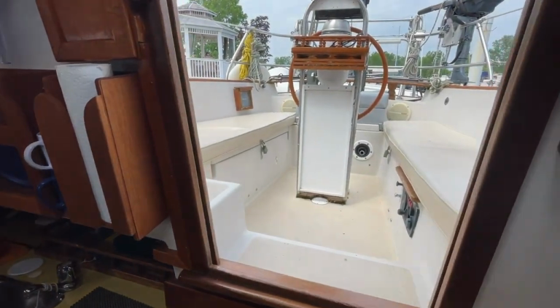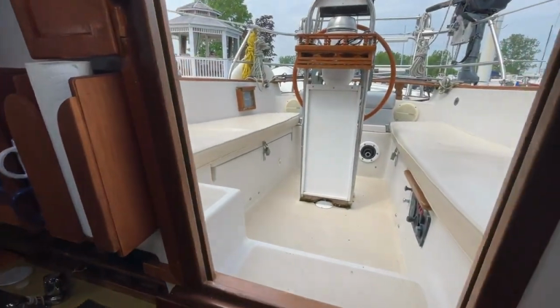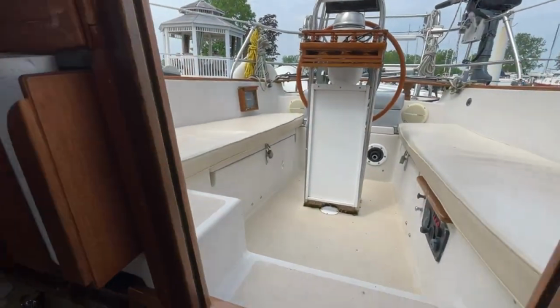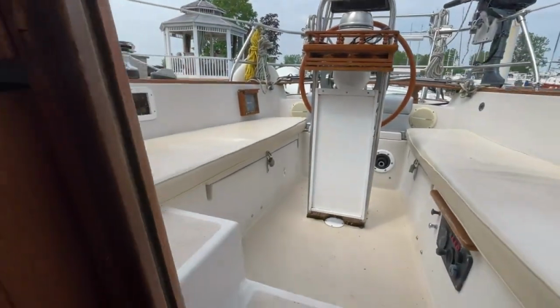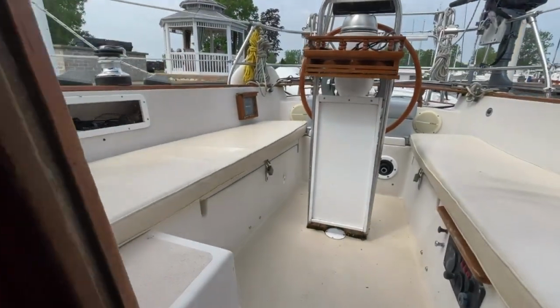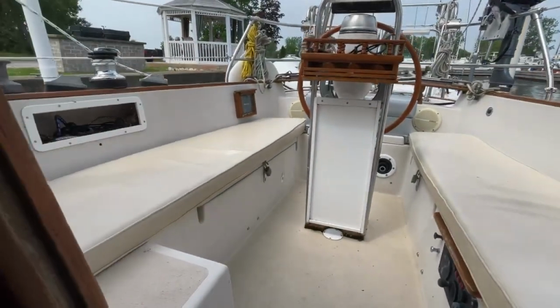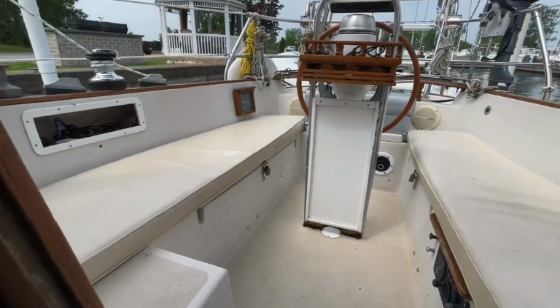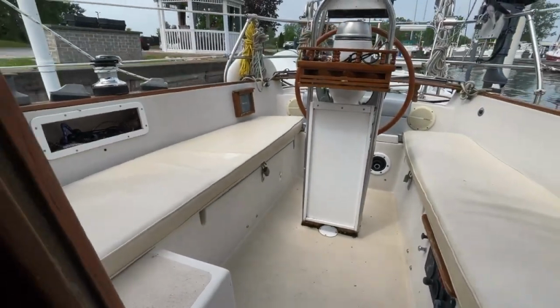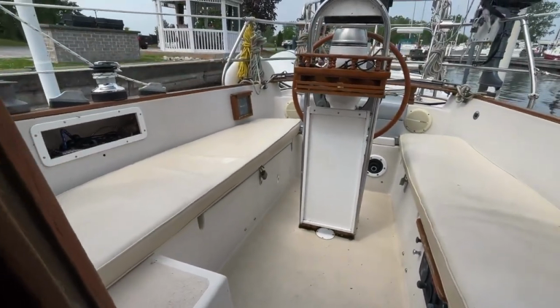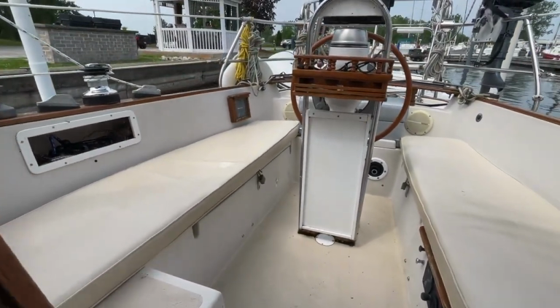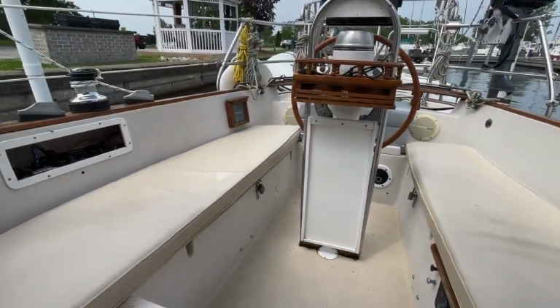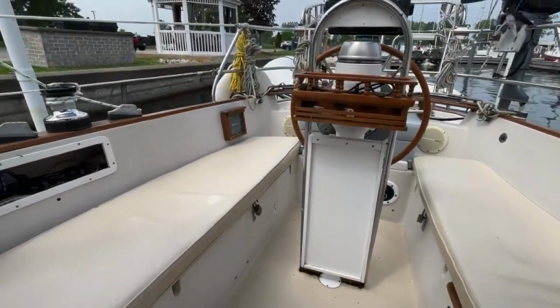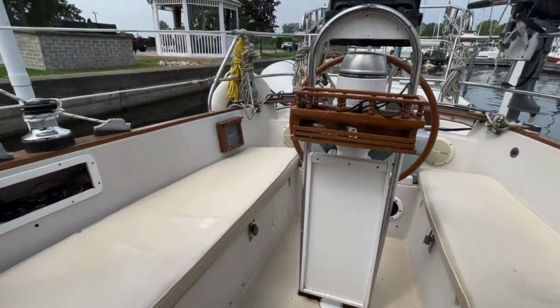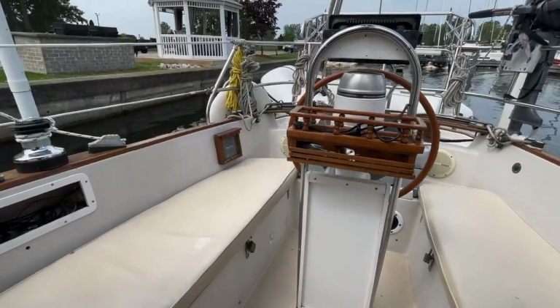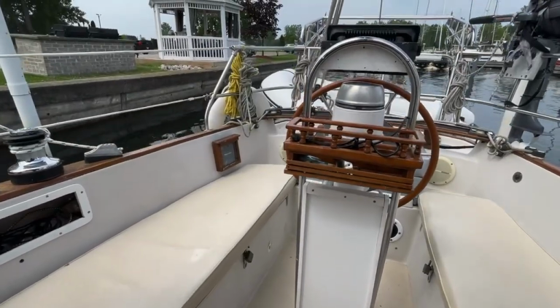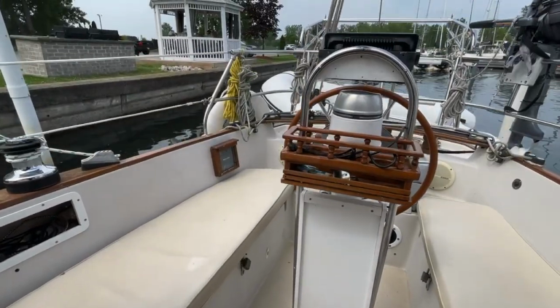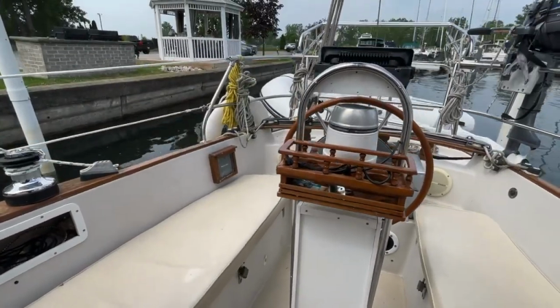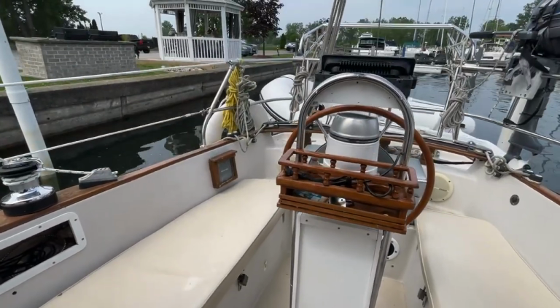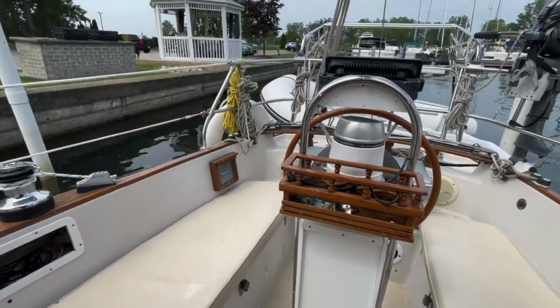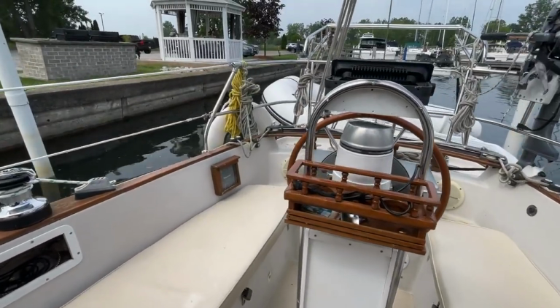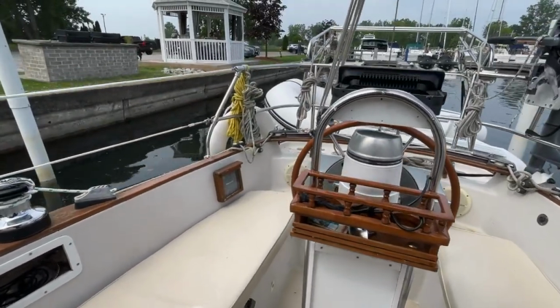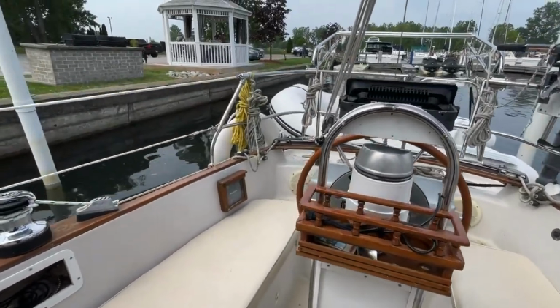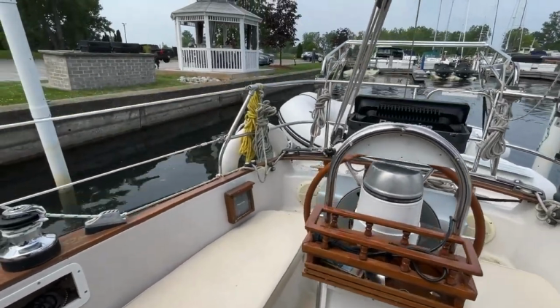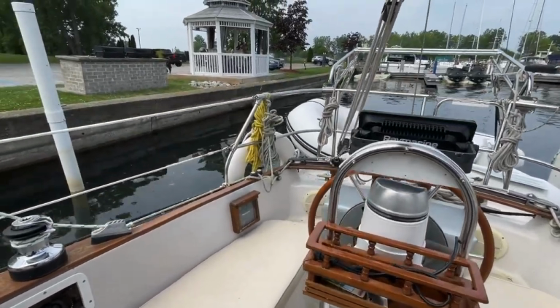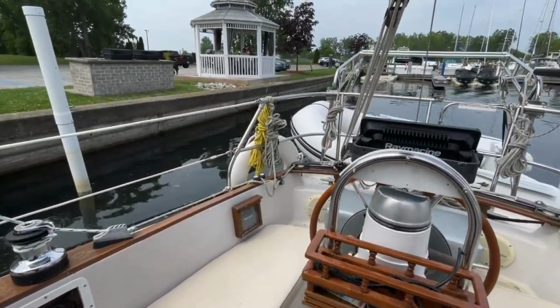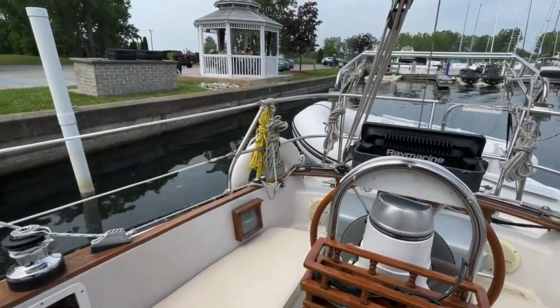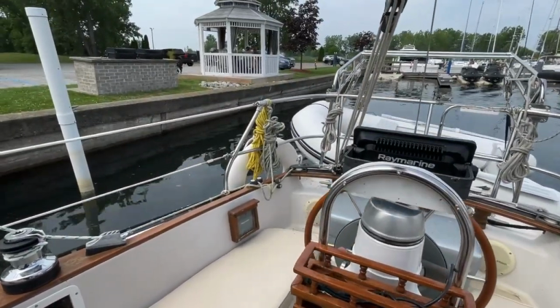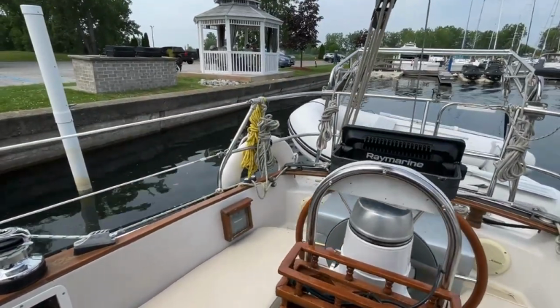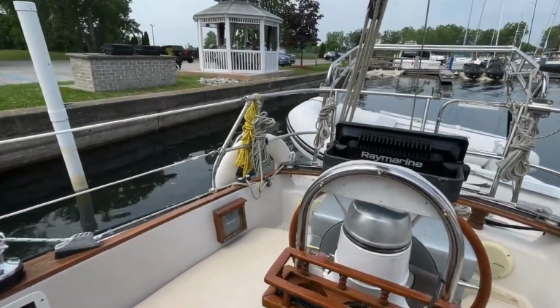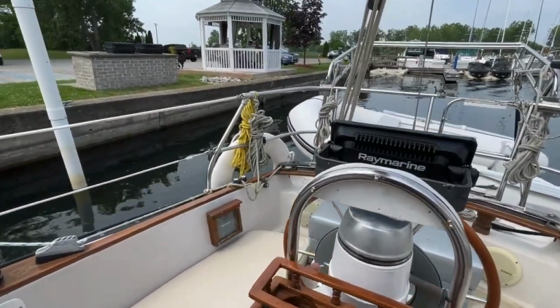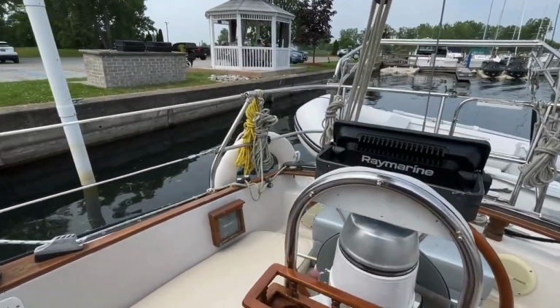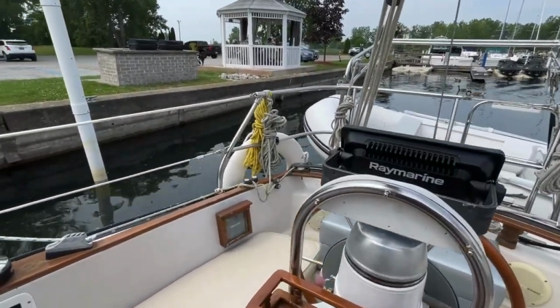Heading back up to the cockpit, you can see the cockpit cushions. You've got a traveler at the back of the cockpit, so it's out of the way and unobstructed.